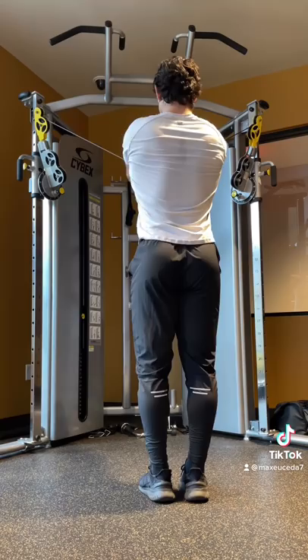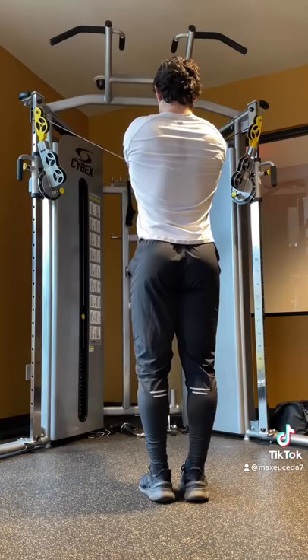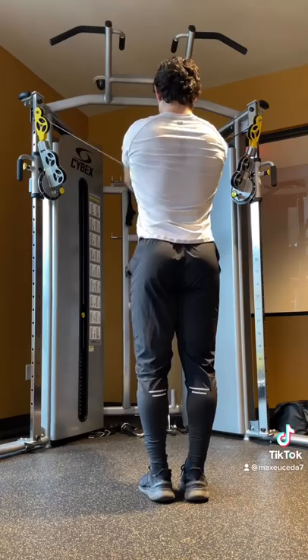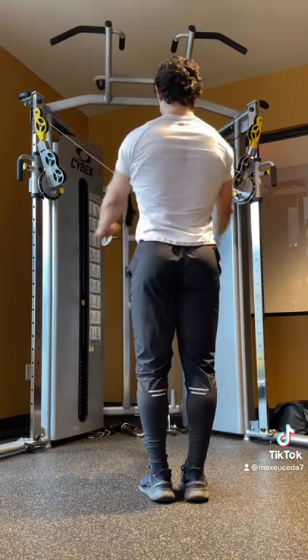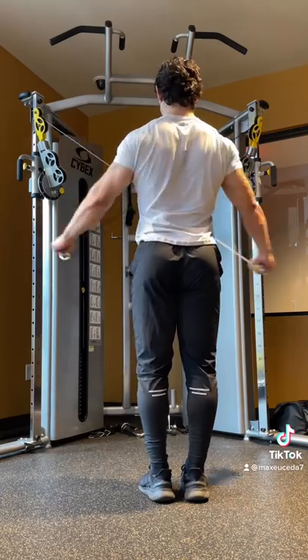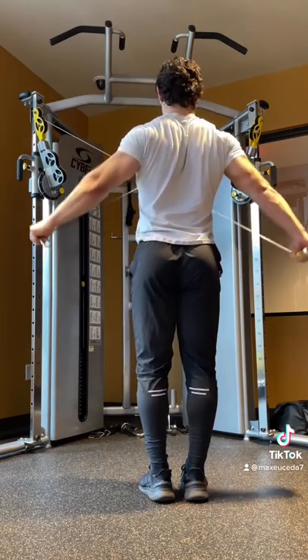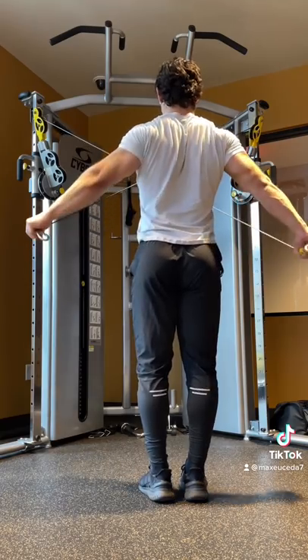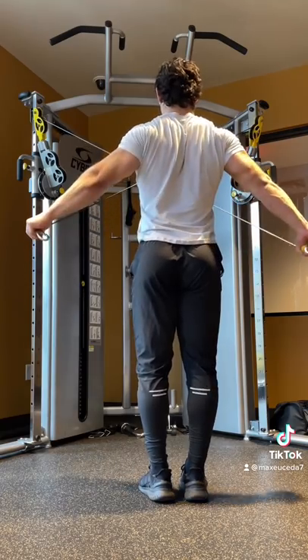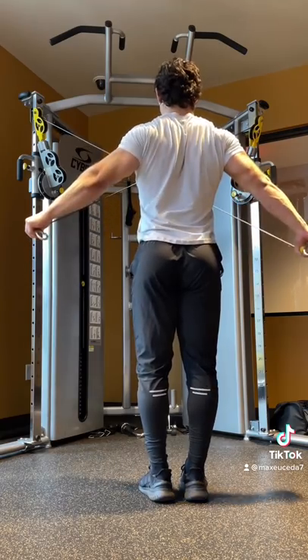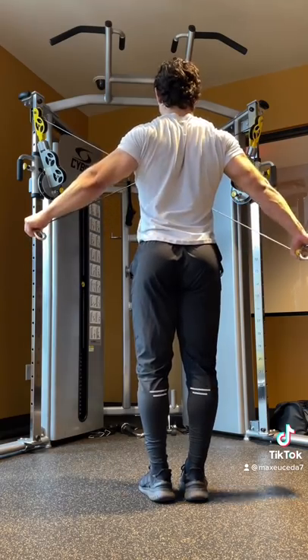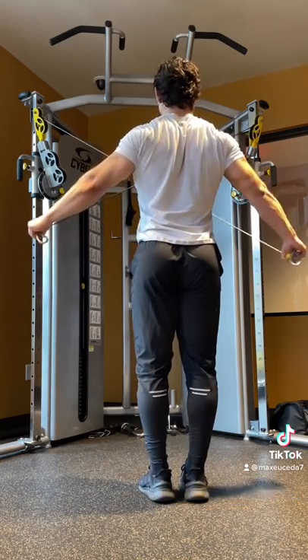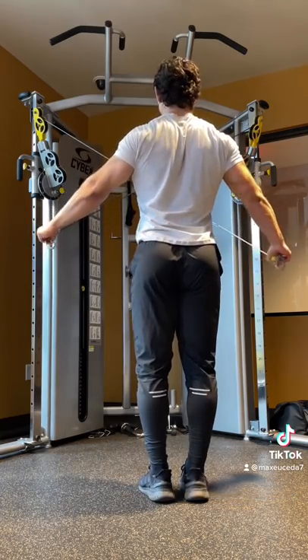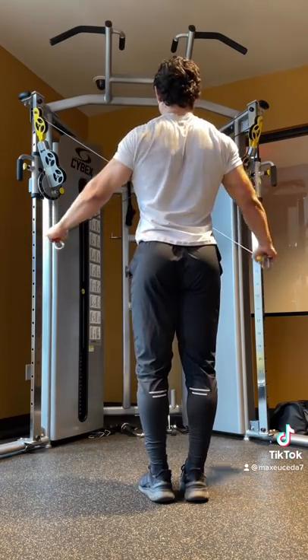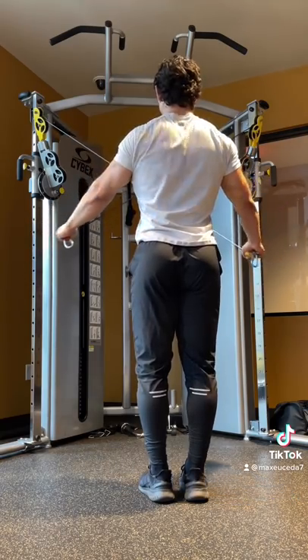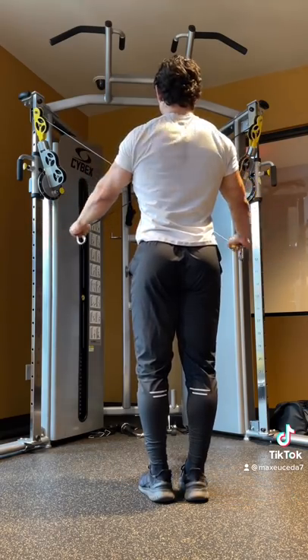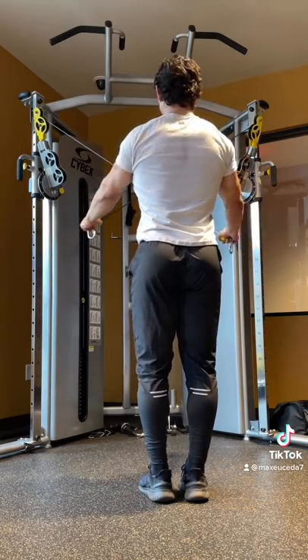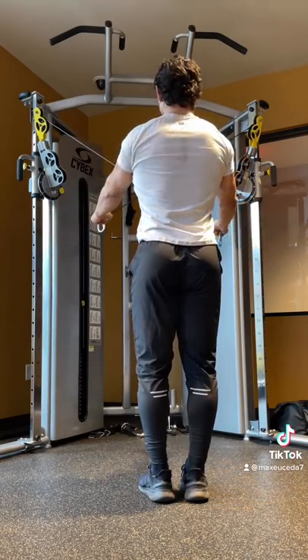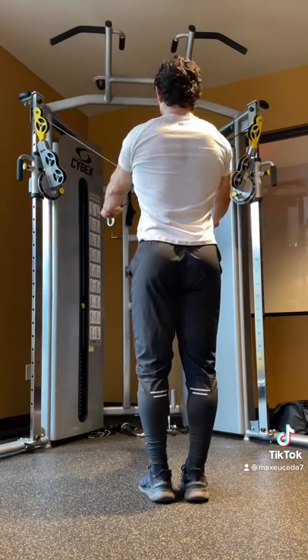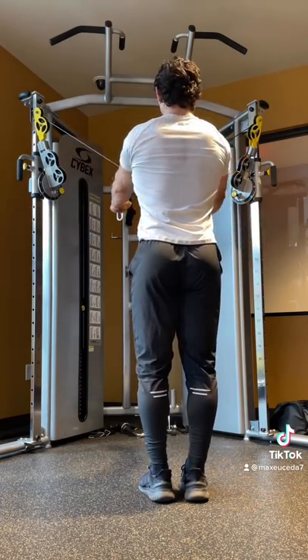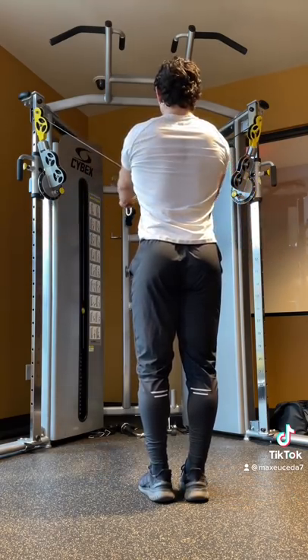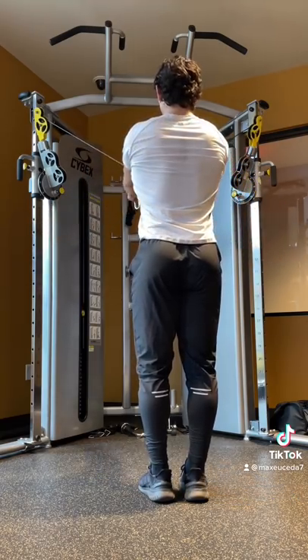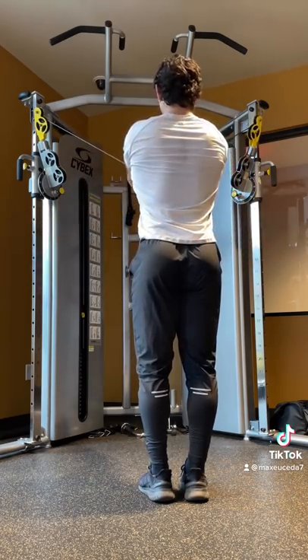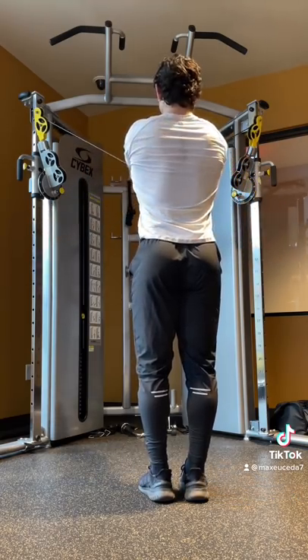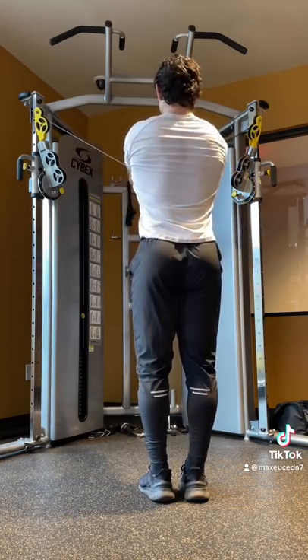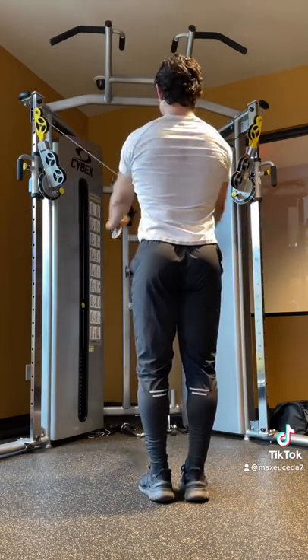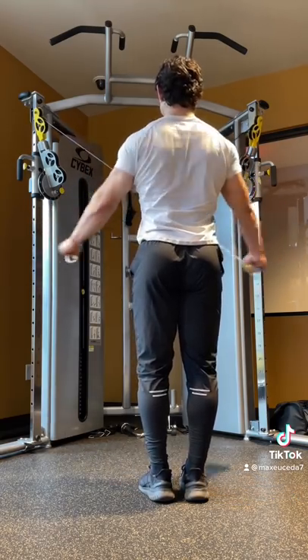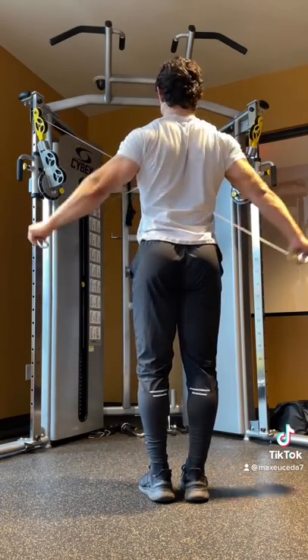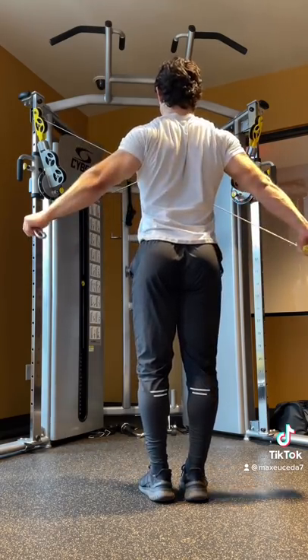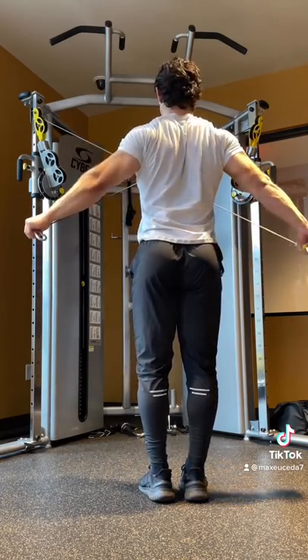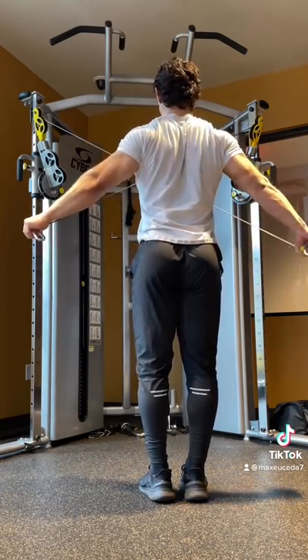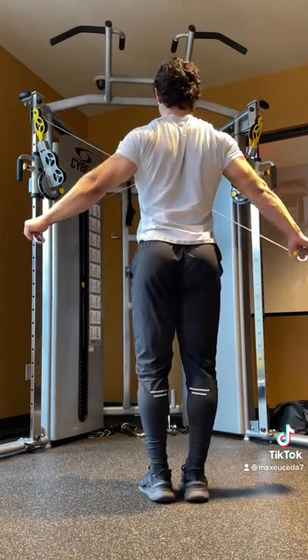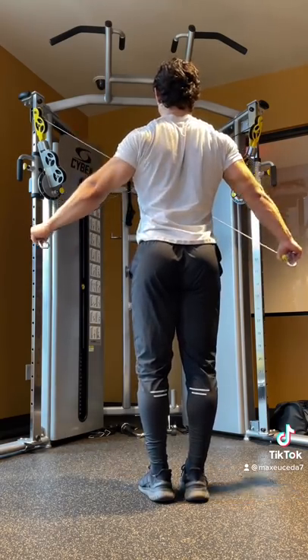For rear delts, I did some standing rear delt flies — another staple in my routine. It's really the only thing I do for them.